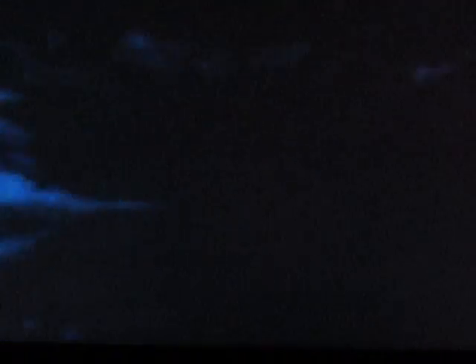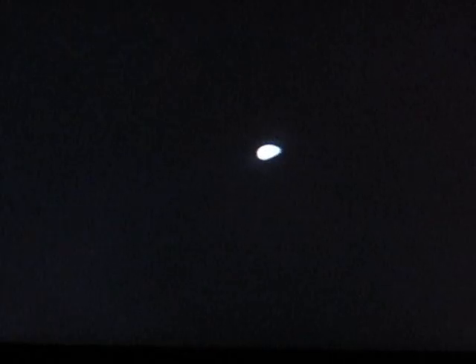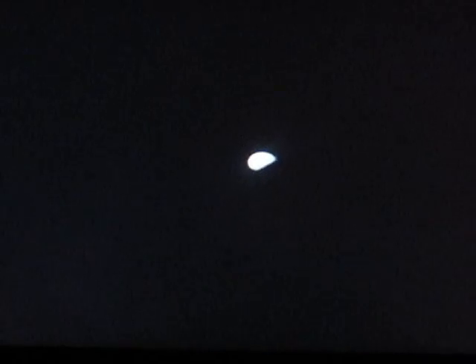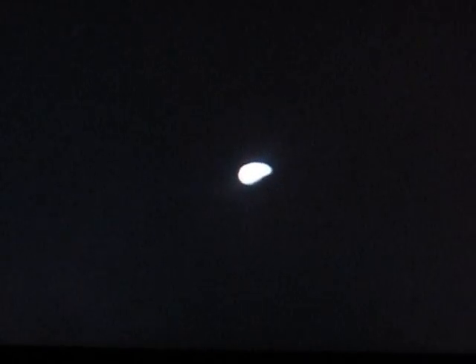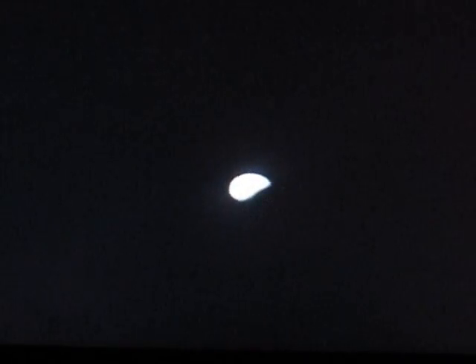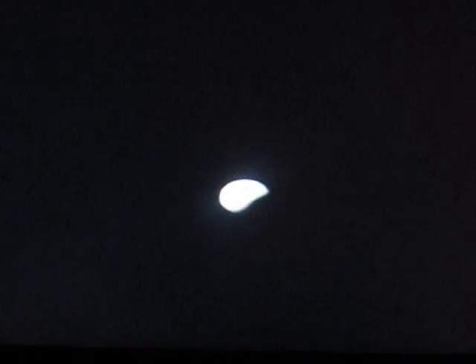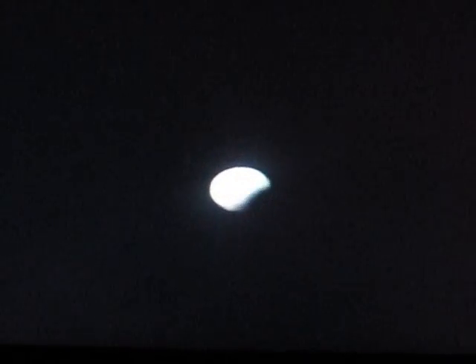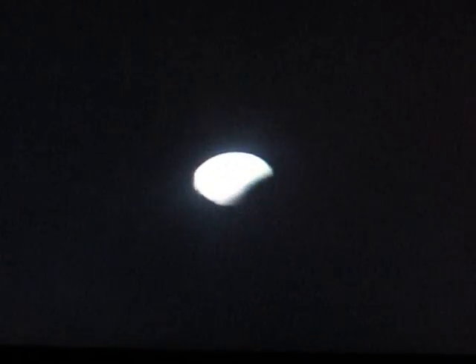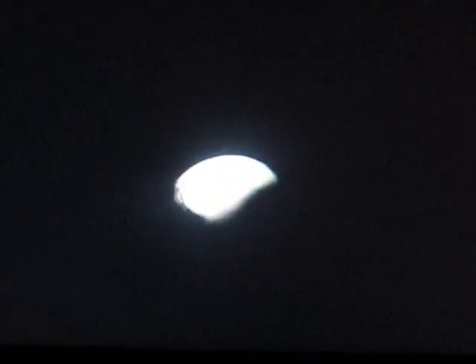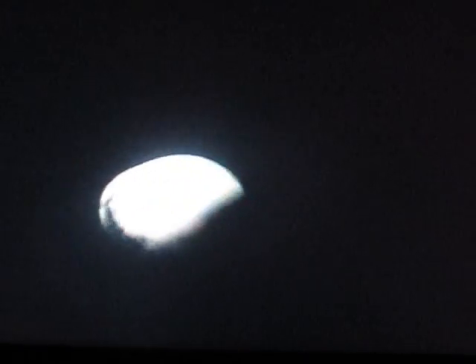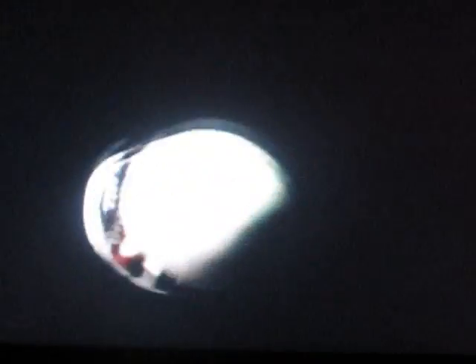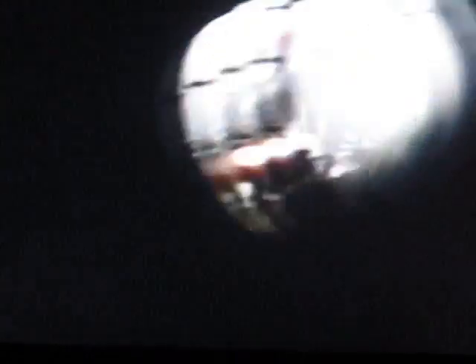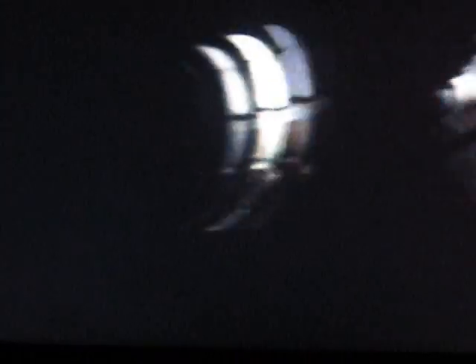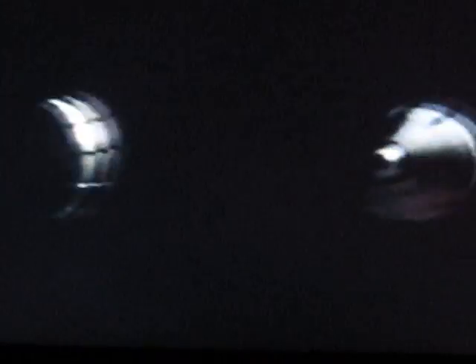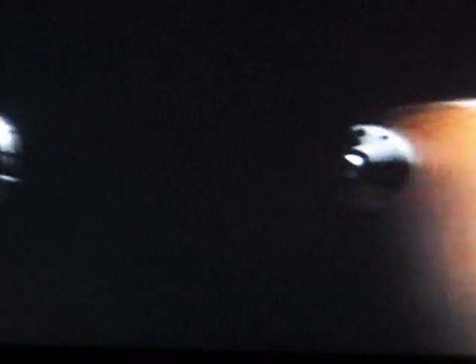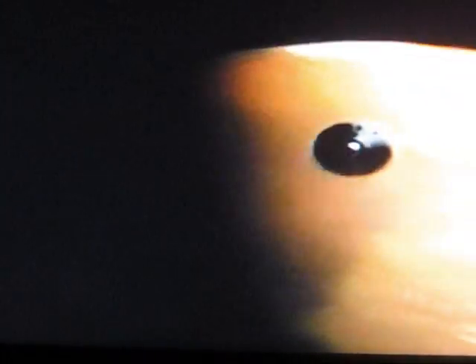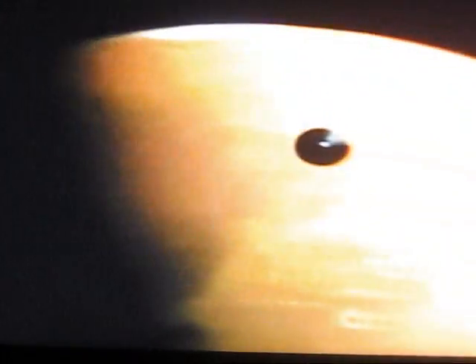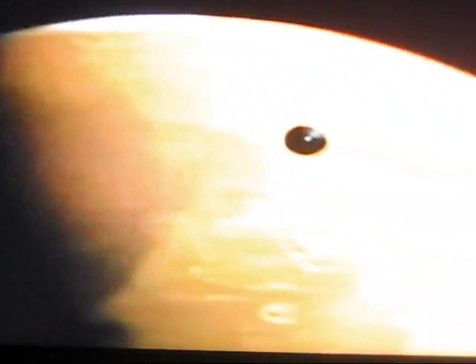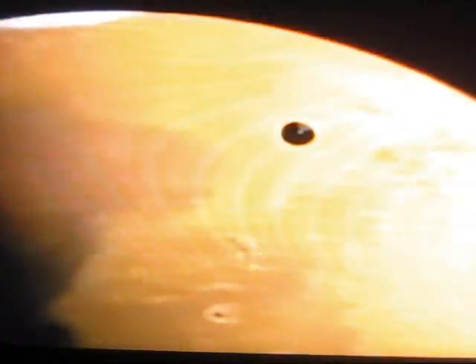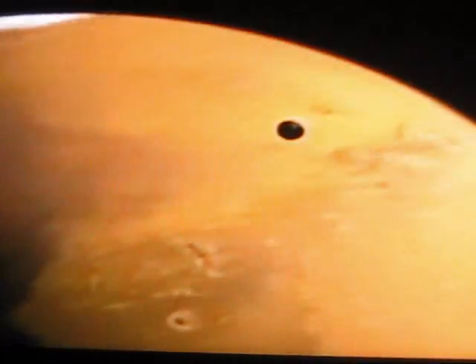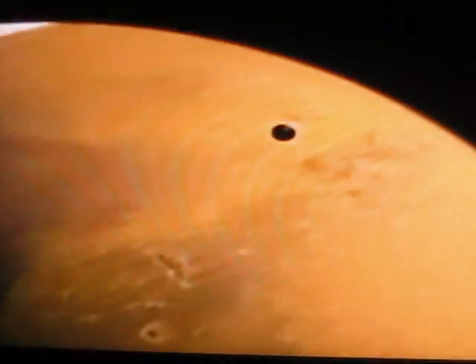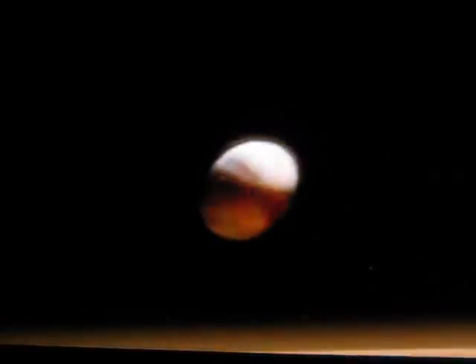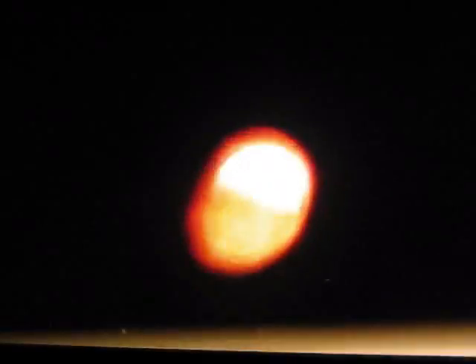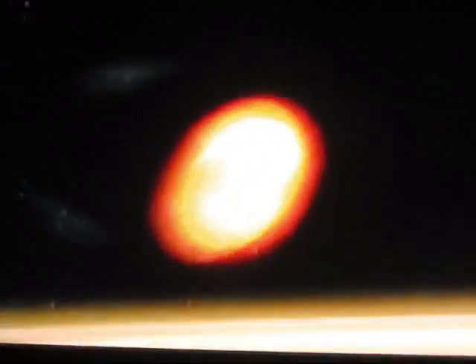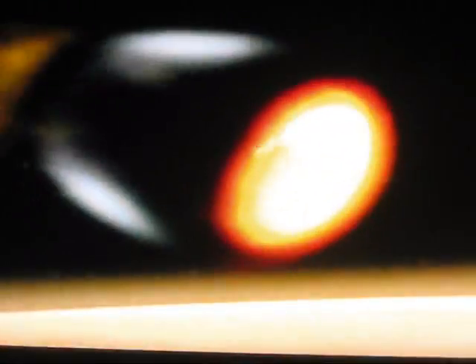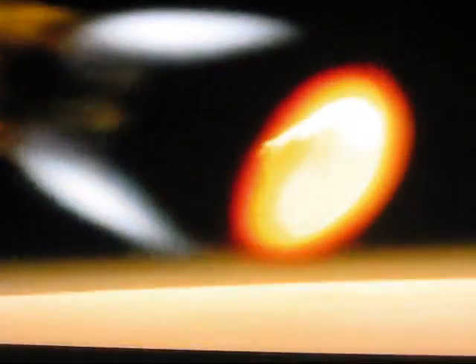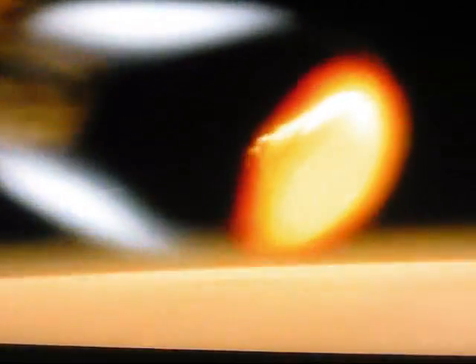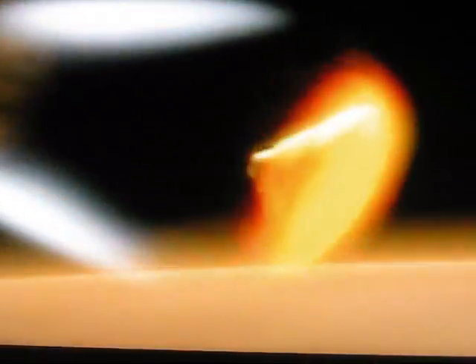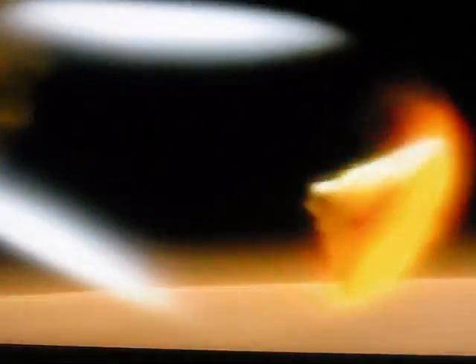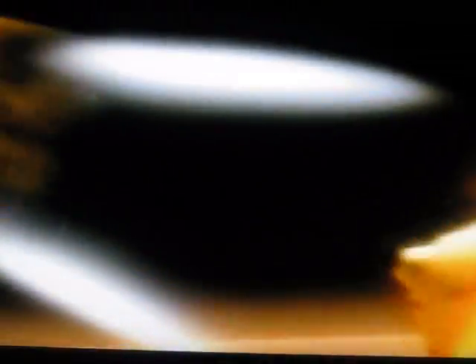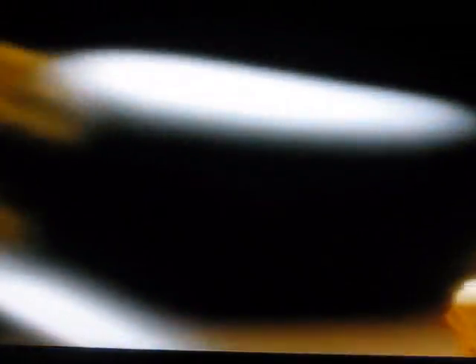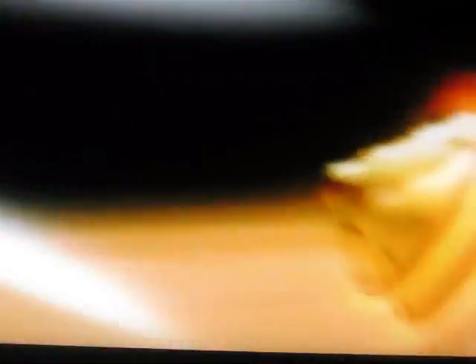But the best candidate for past or present life in our solar system is Mars.